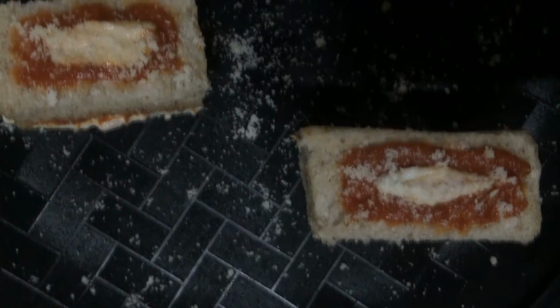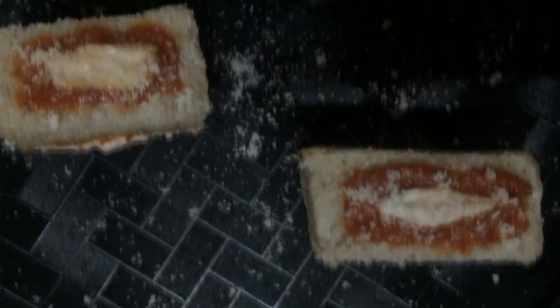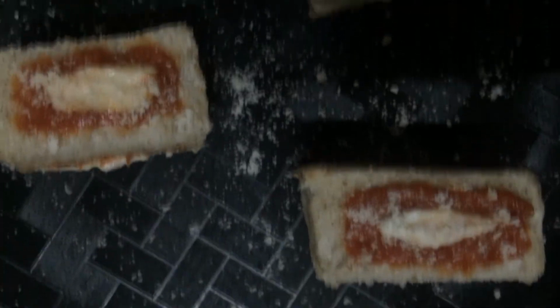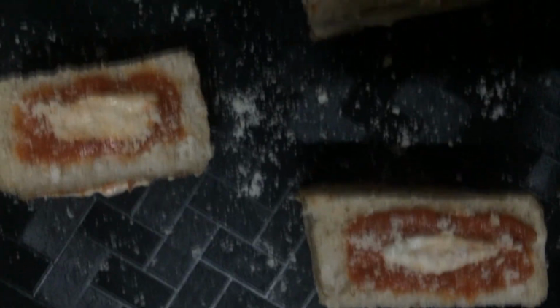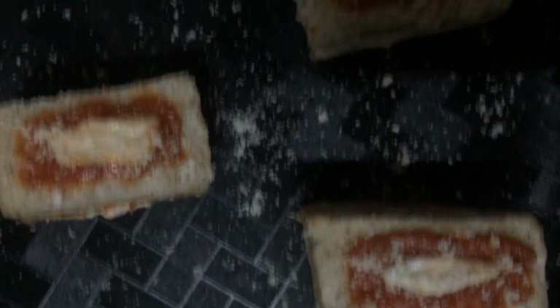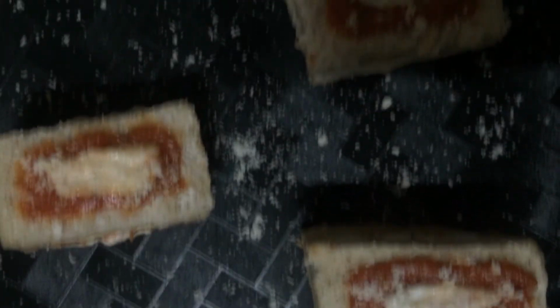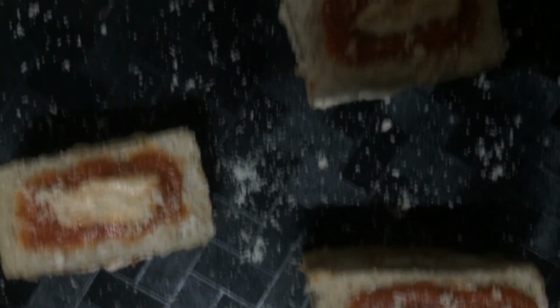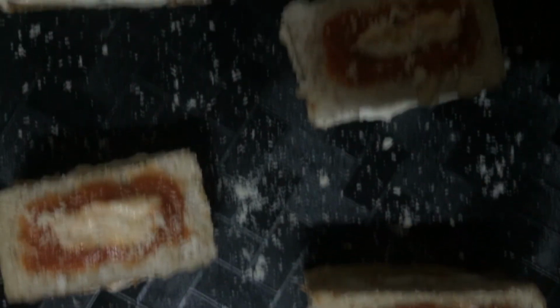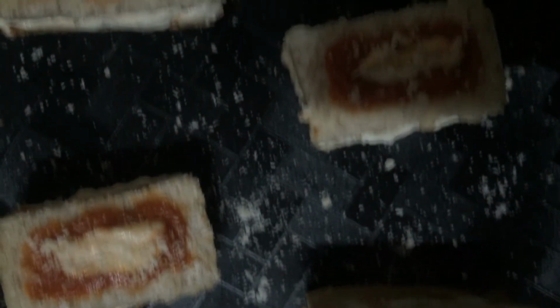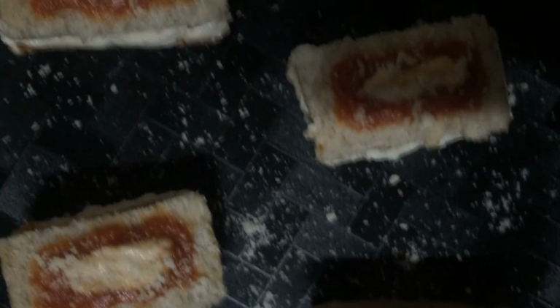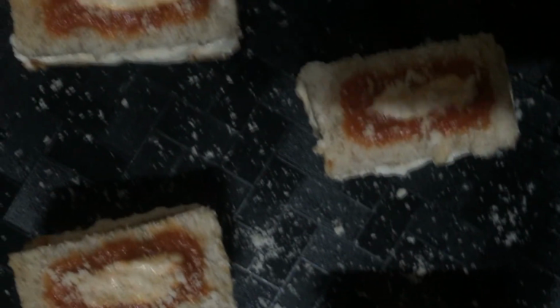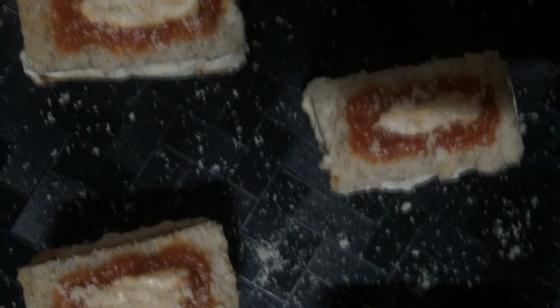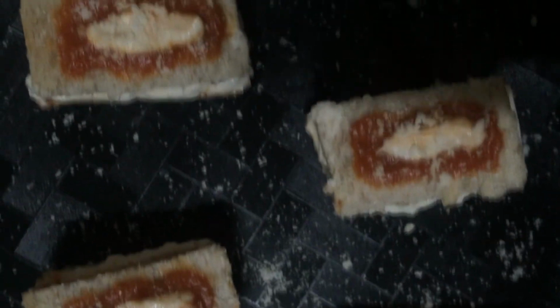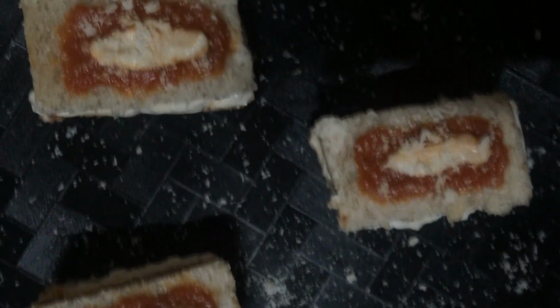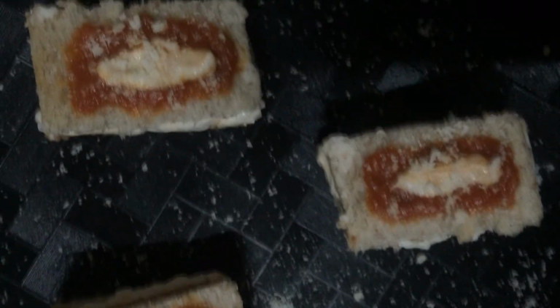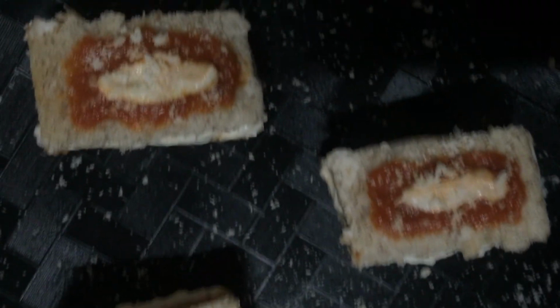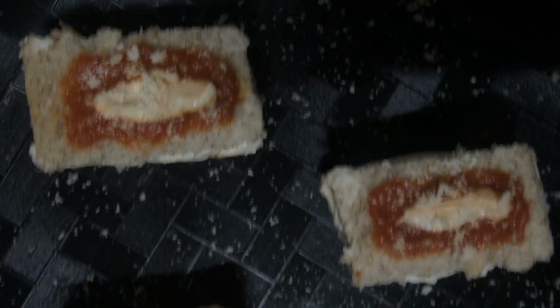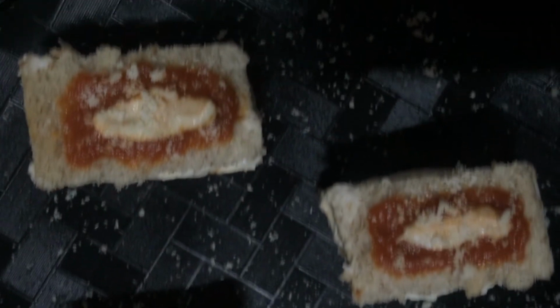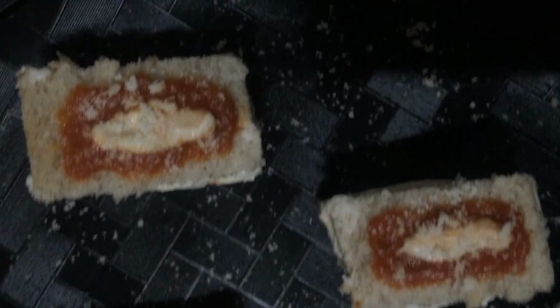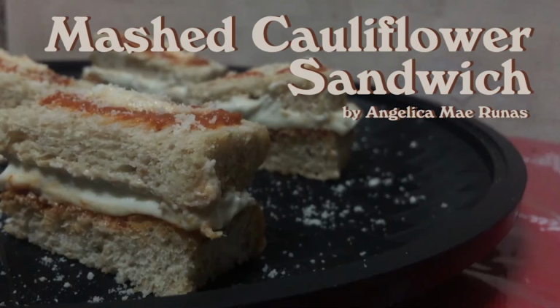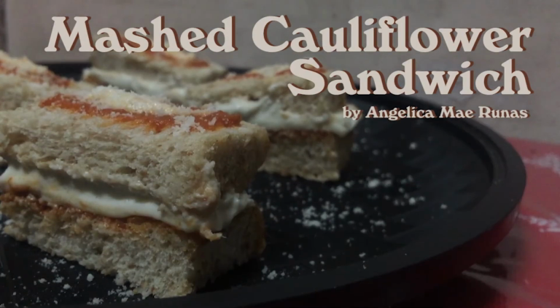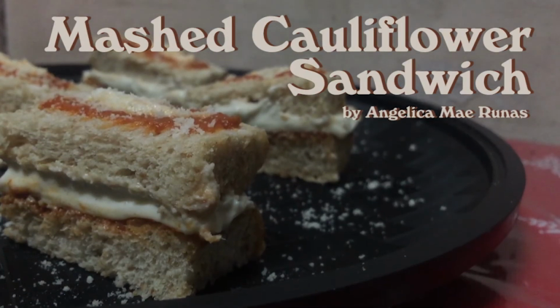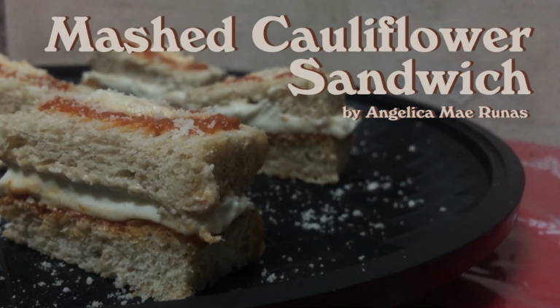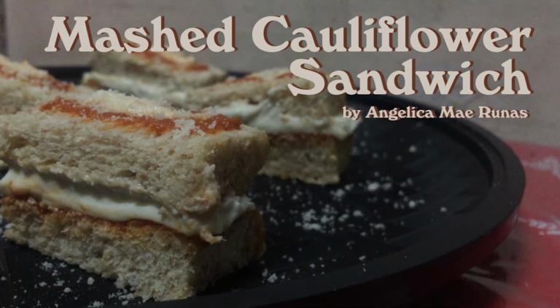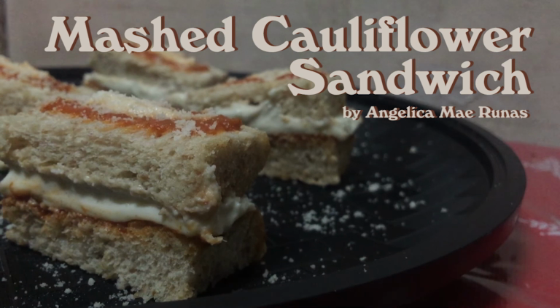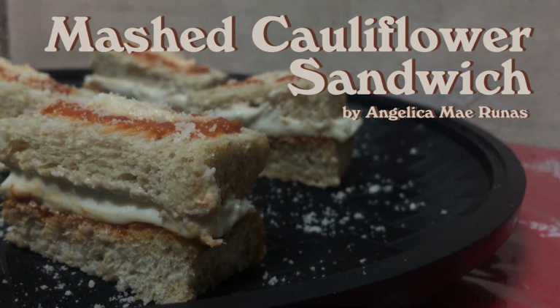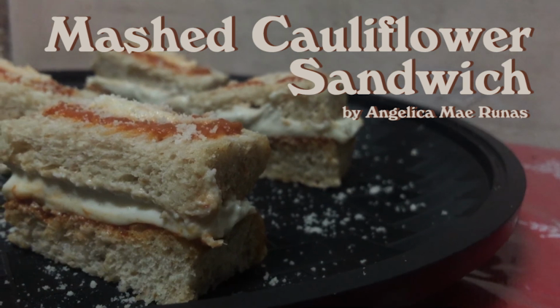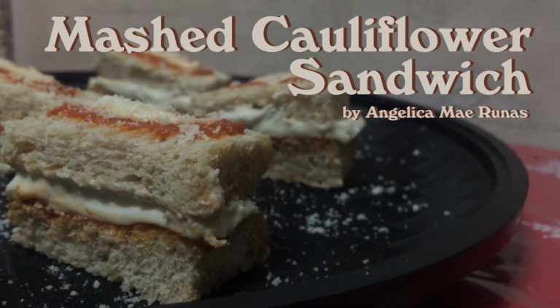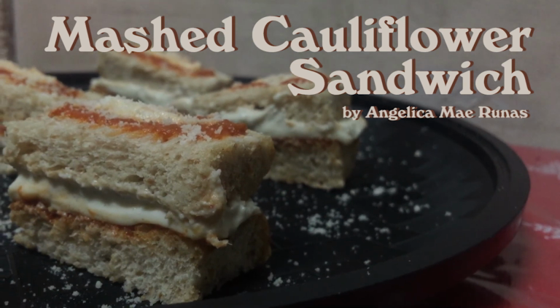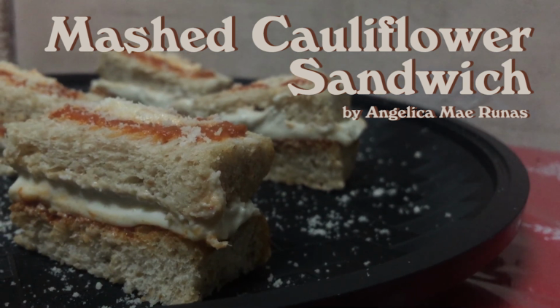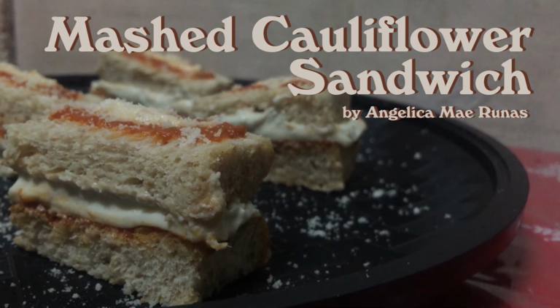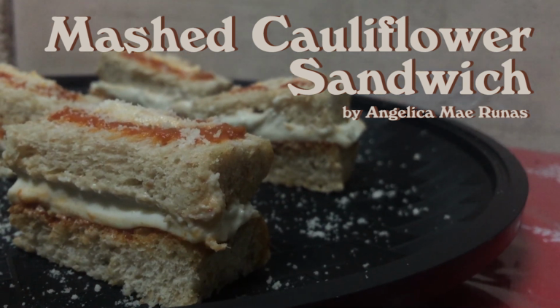So there you have it, our mashed cauliflower sandwich. Thank you.